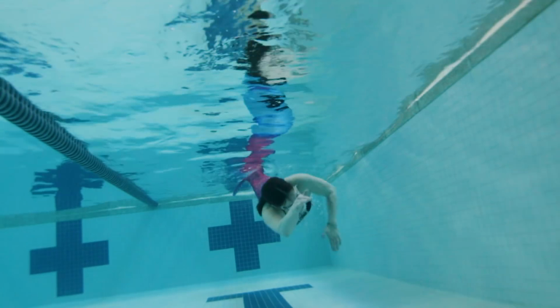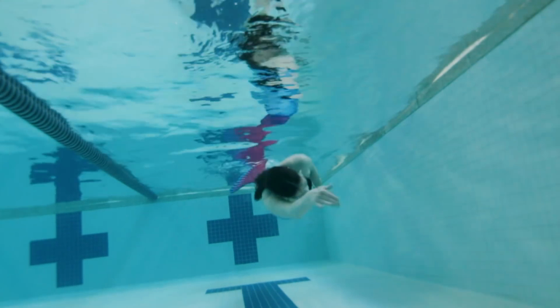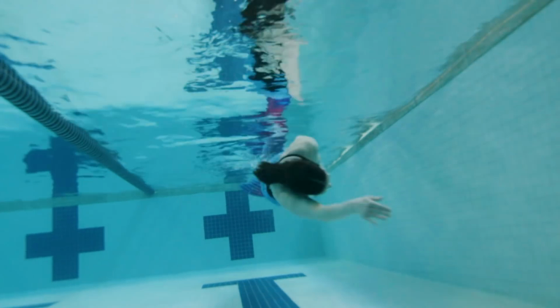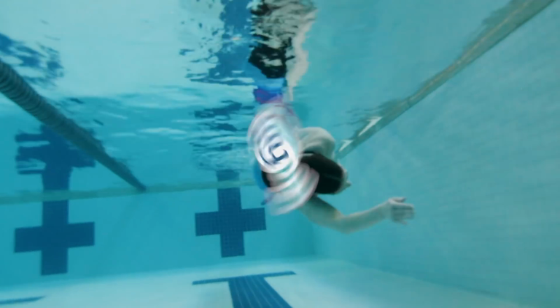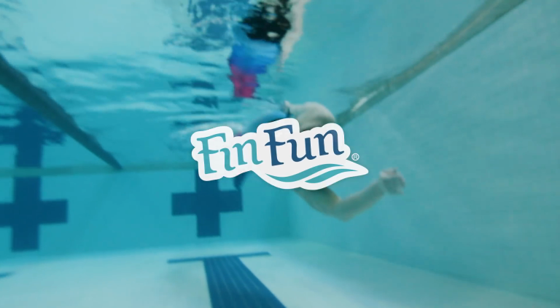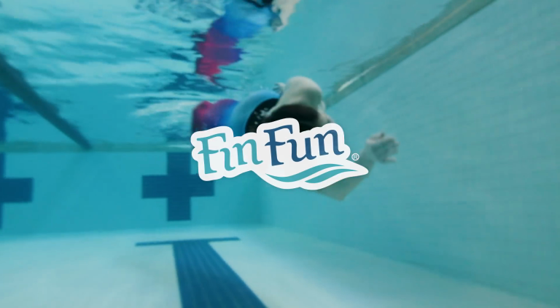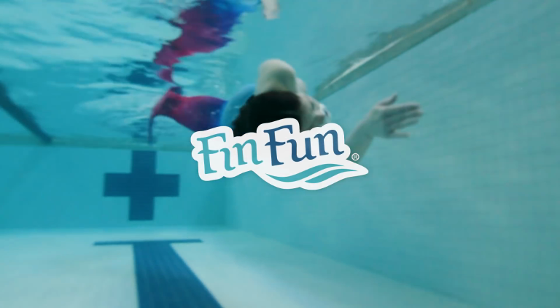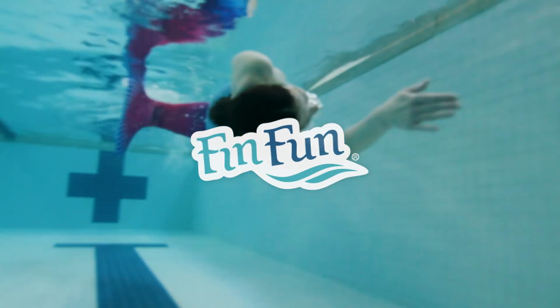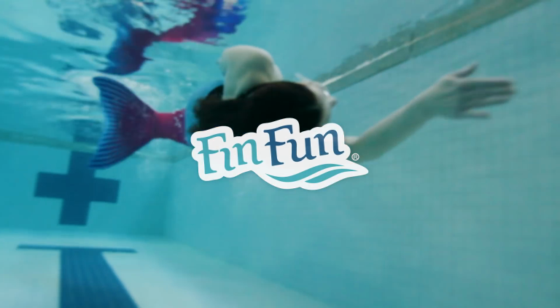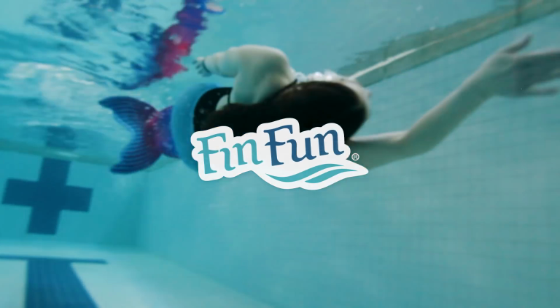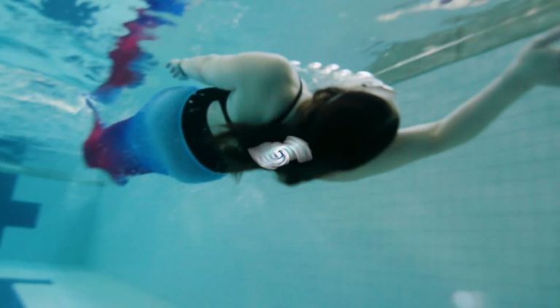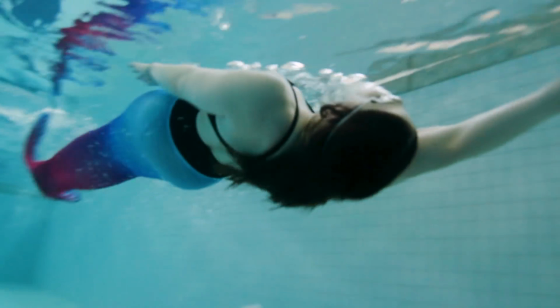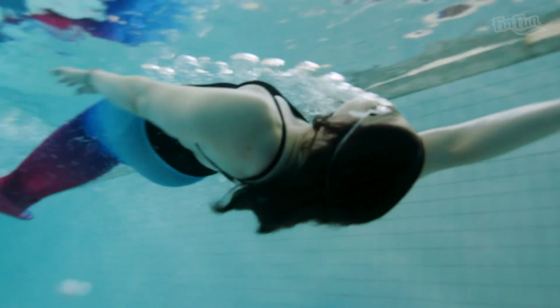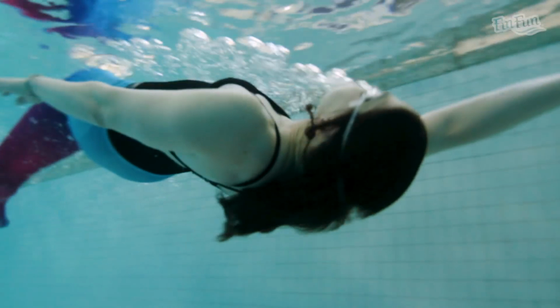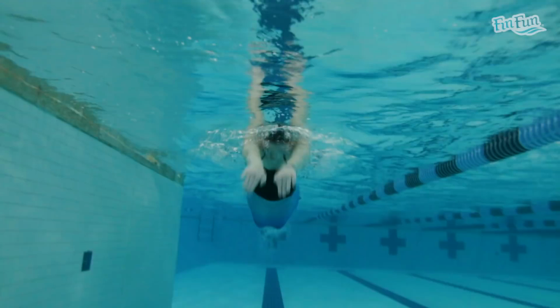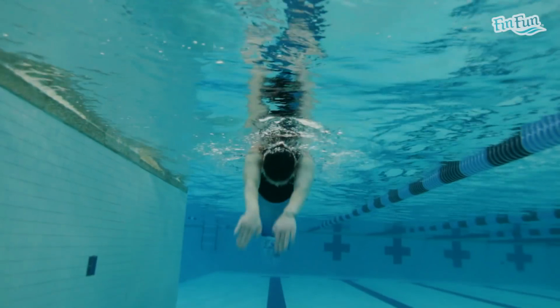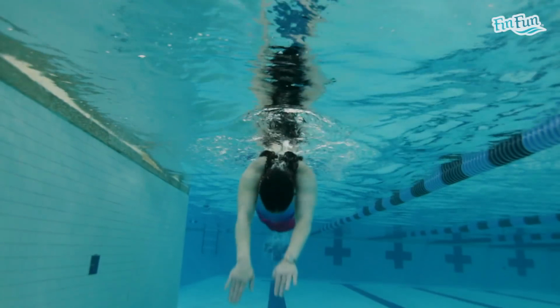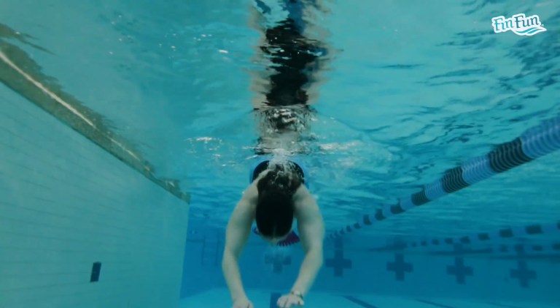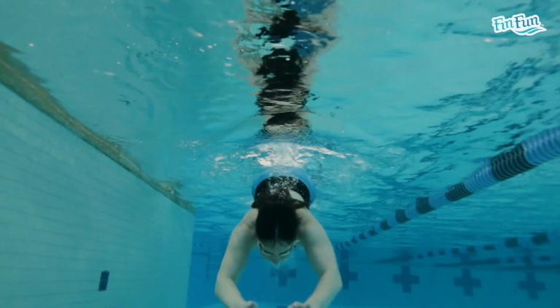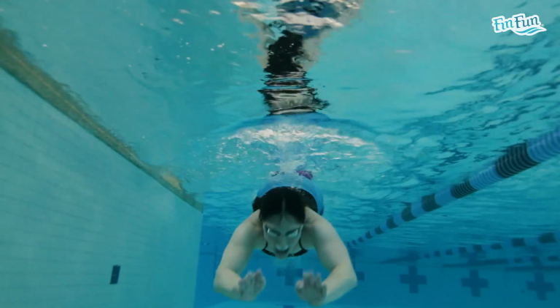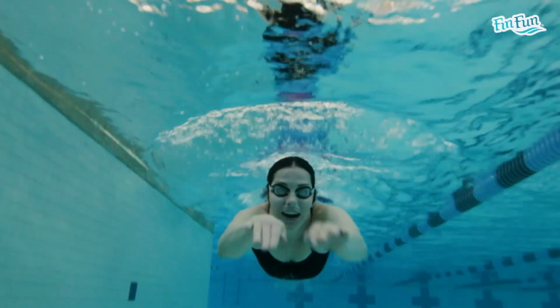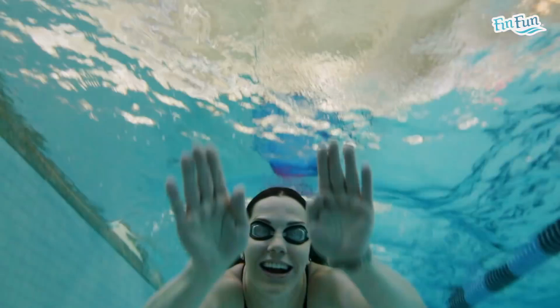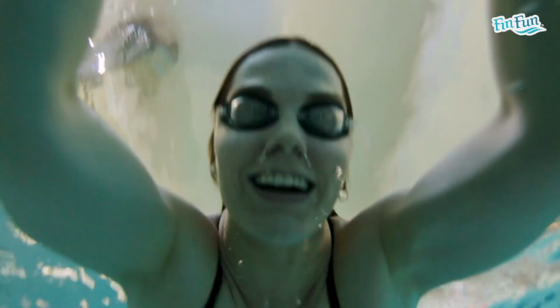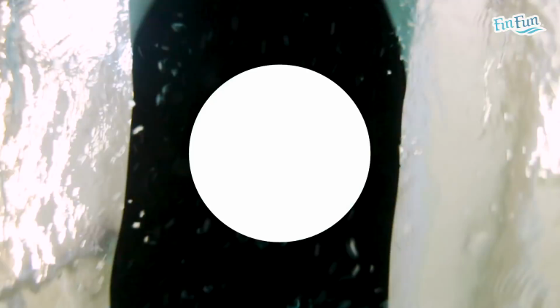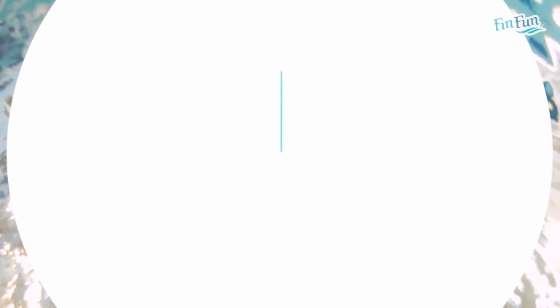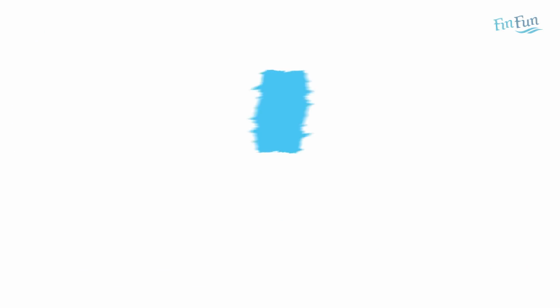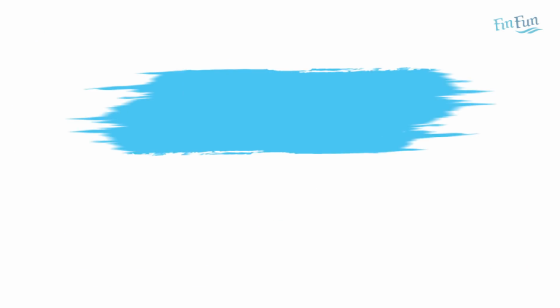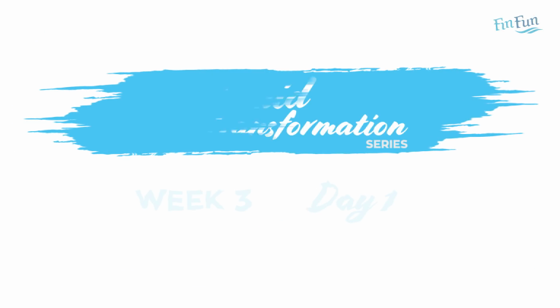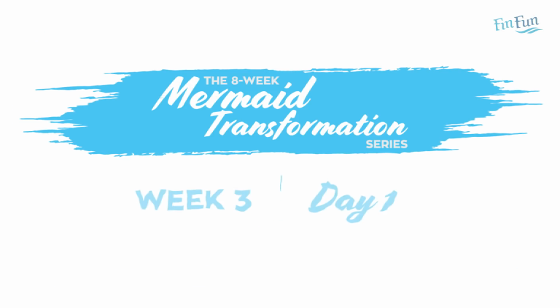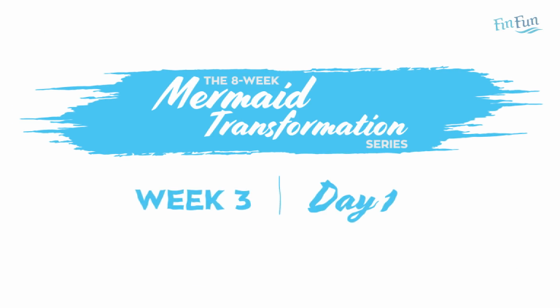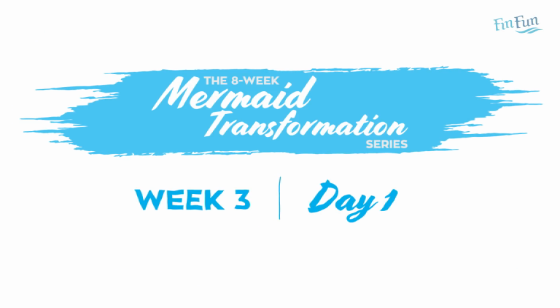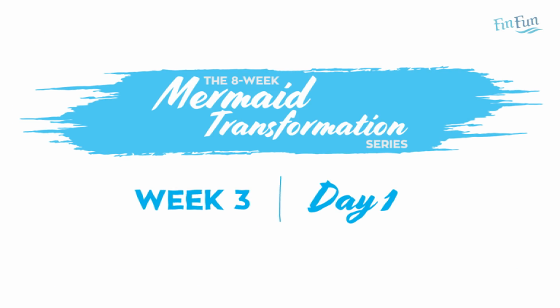Welcome to Mermaid Transformation. Here at FinFun, we have created an 8-week Mermaid Transformation course.